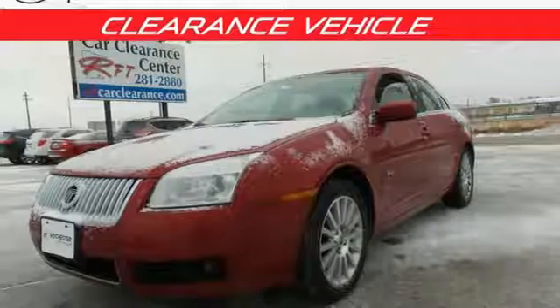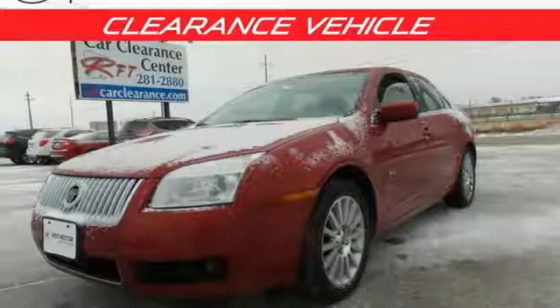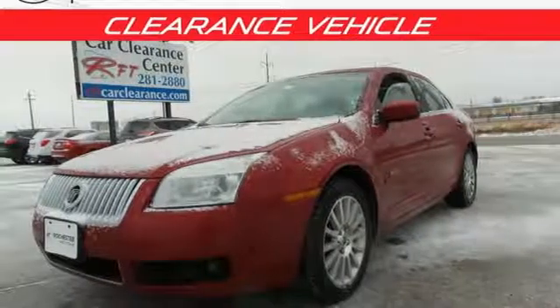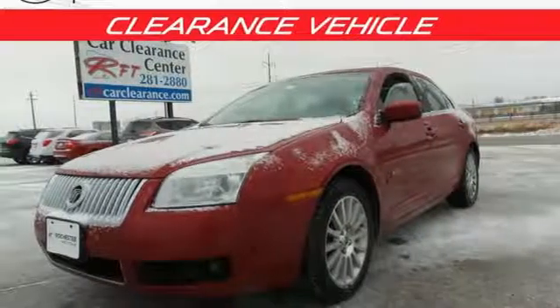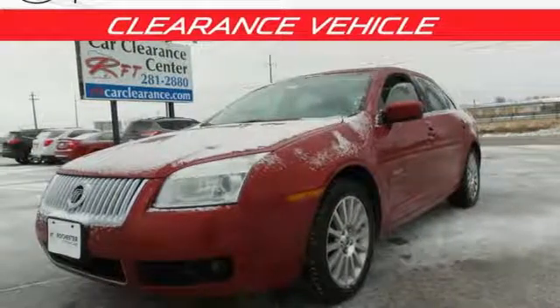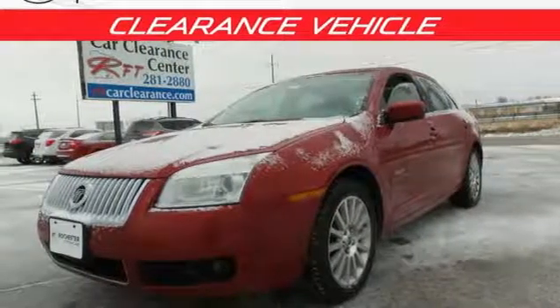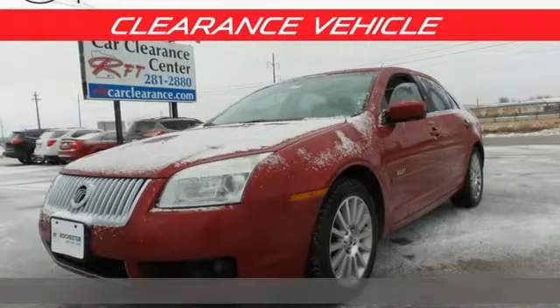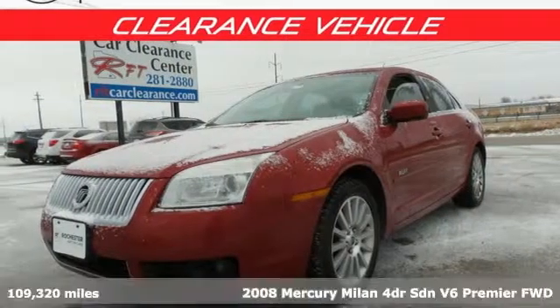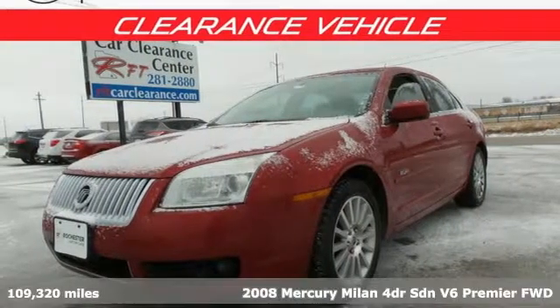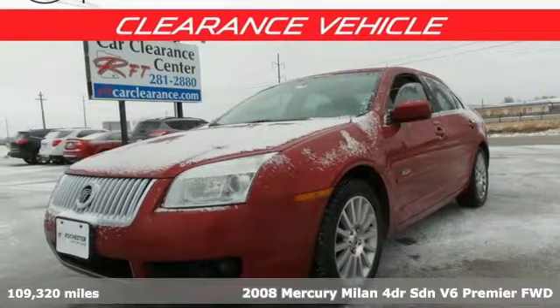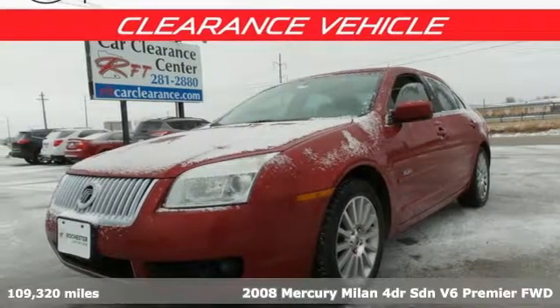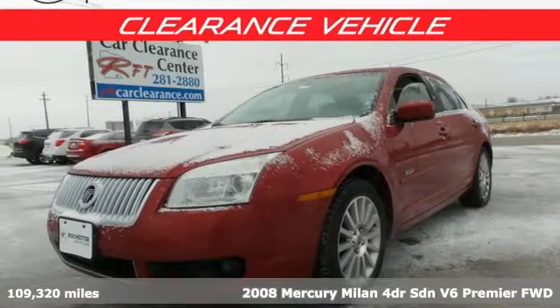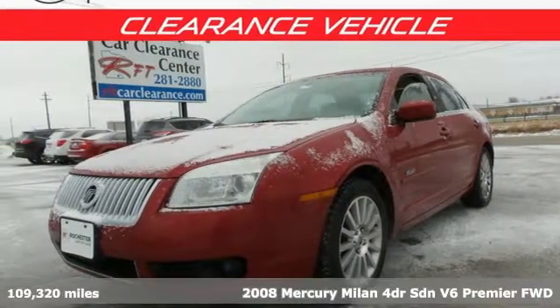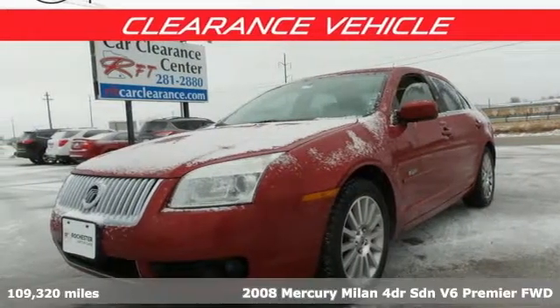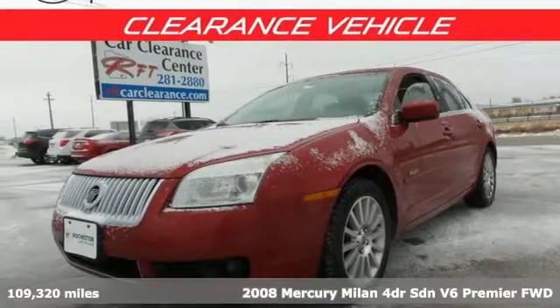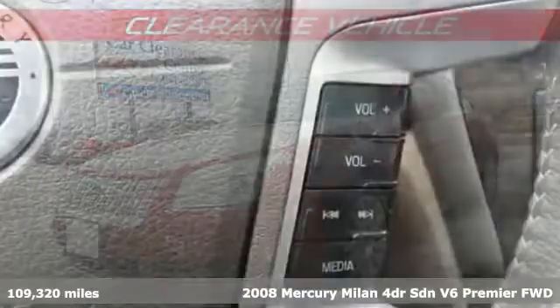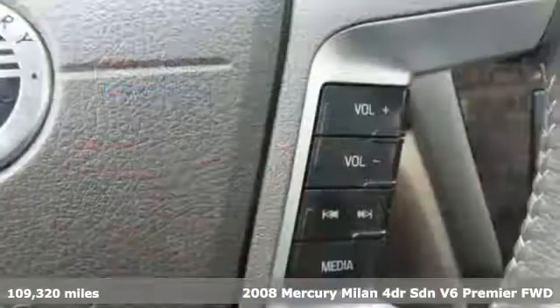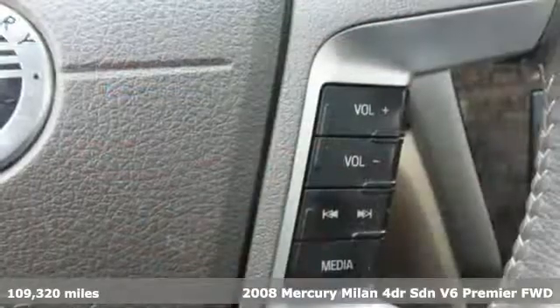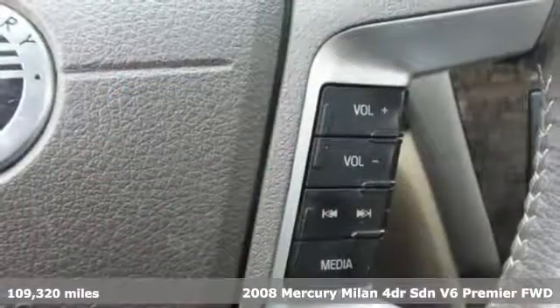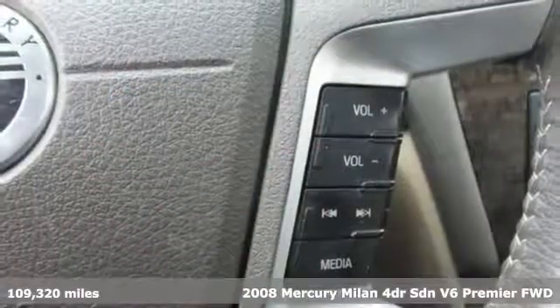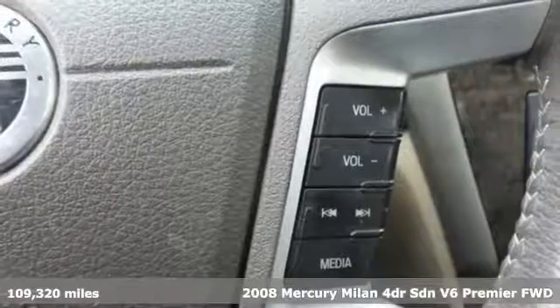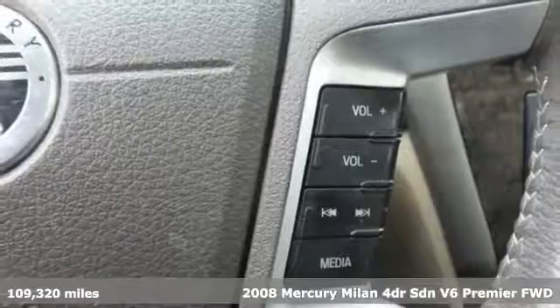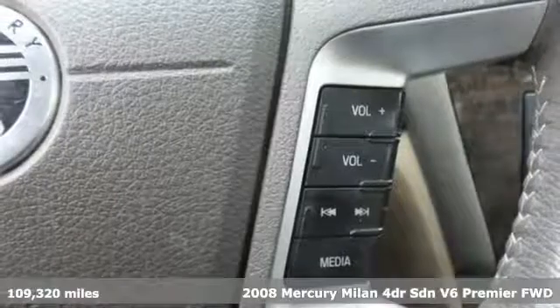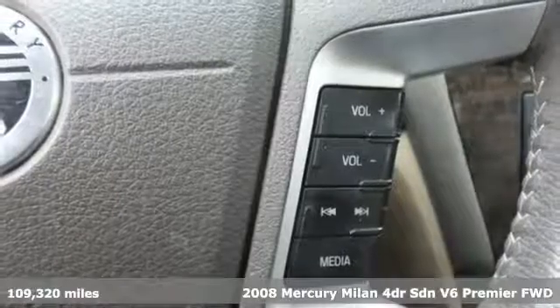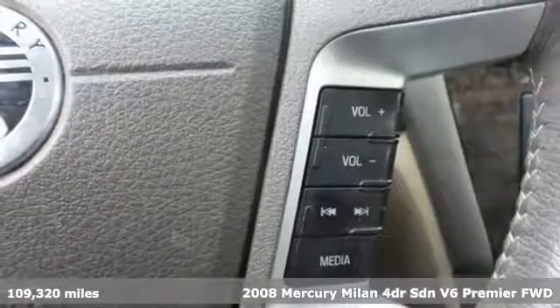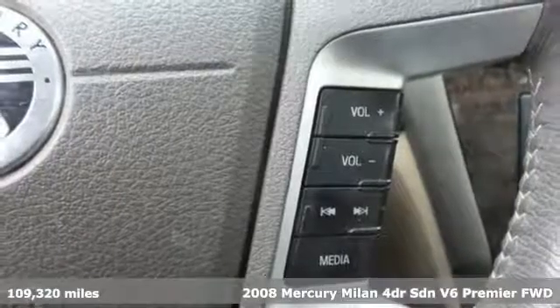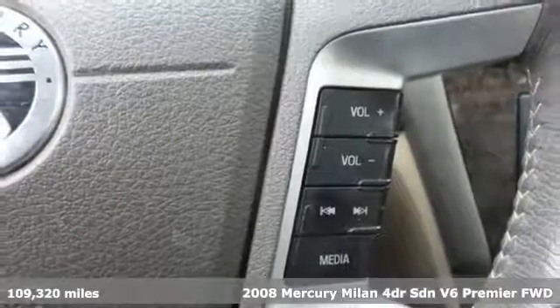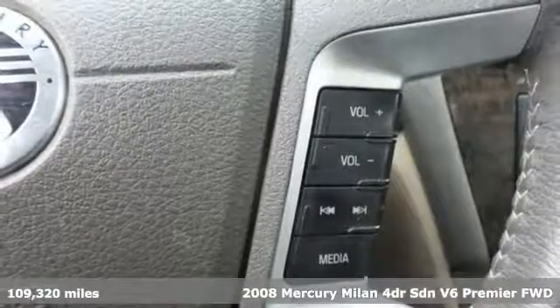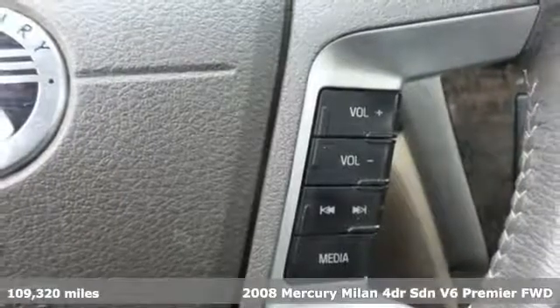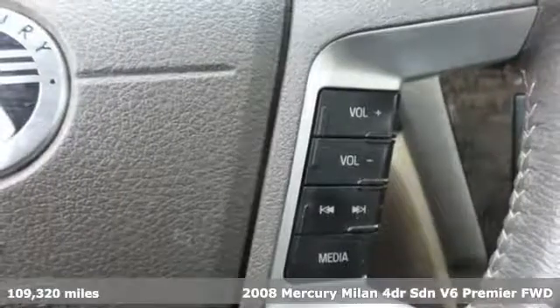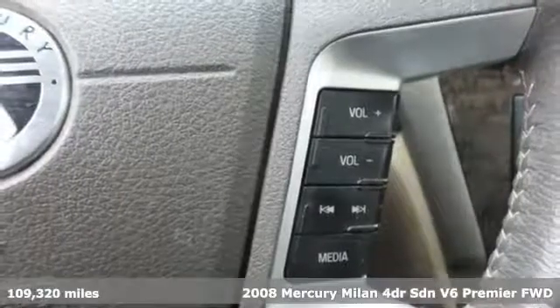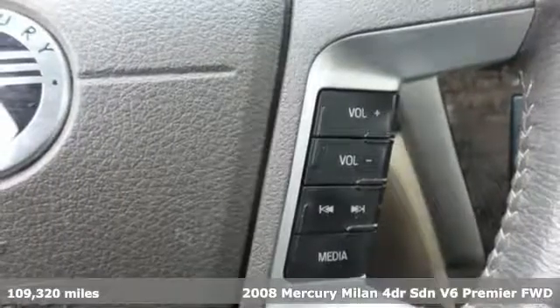It's a 2008 Mercury Milan. New doors are opened when you drive a Mercury. It comes with great features you'll love.